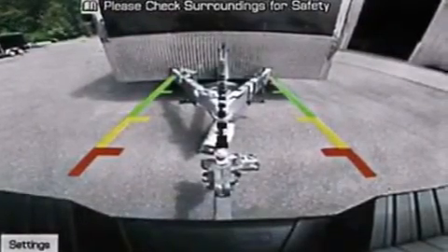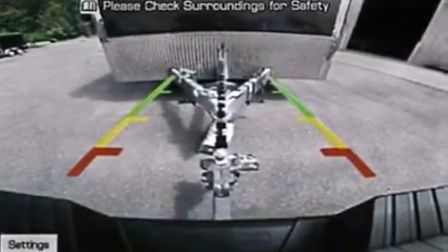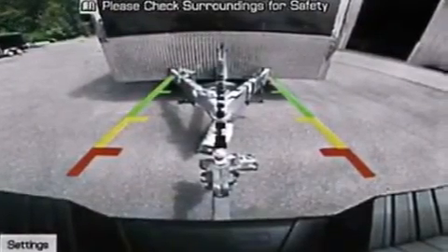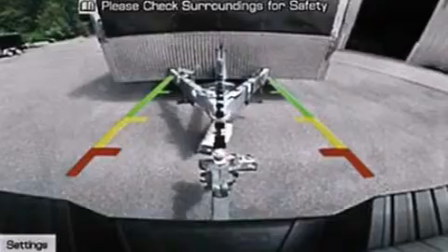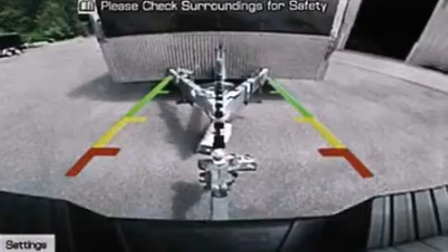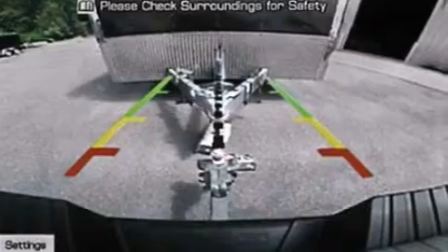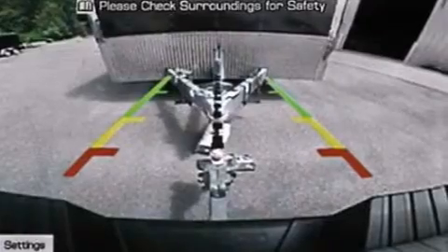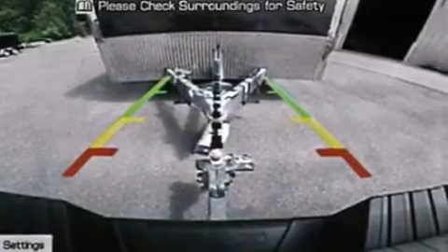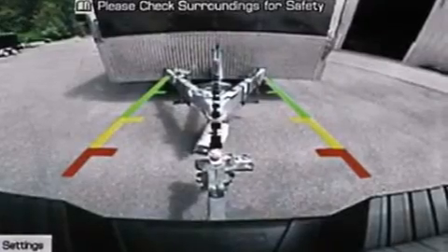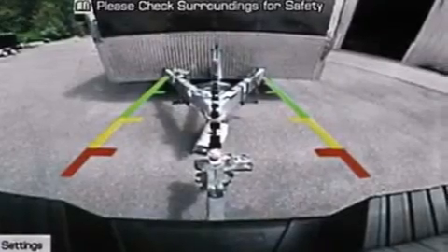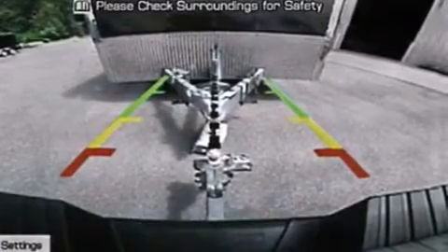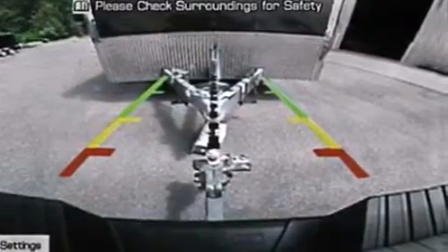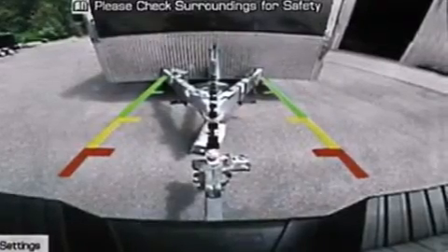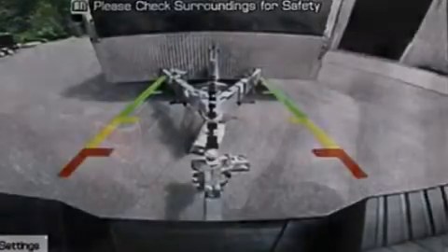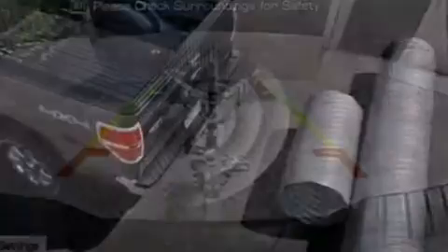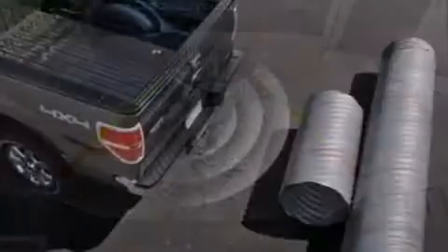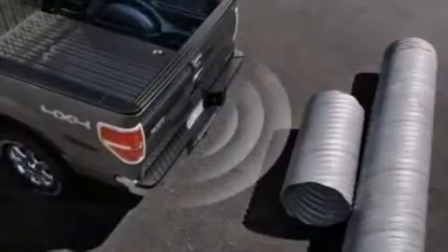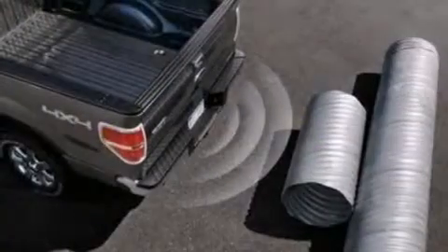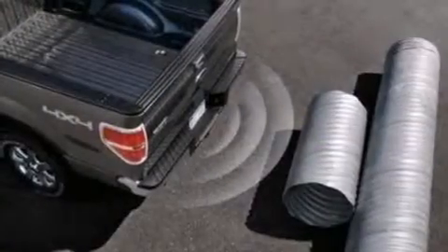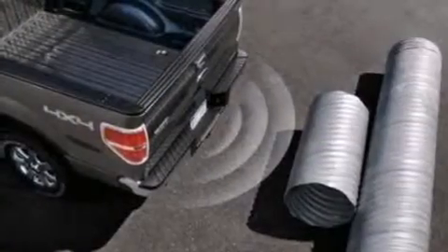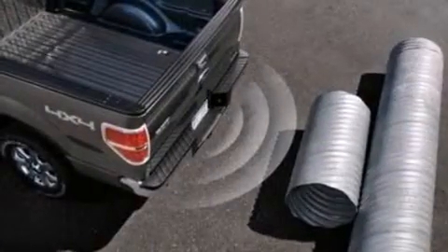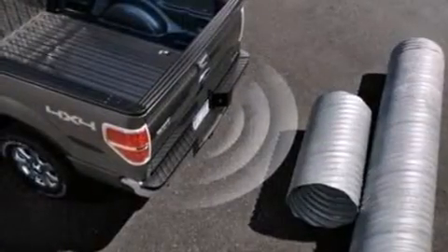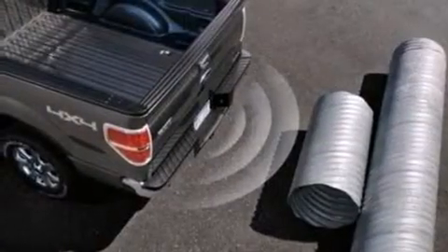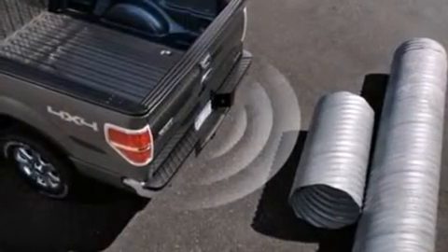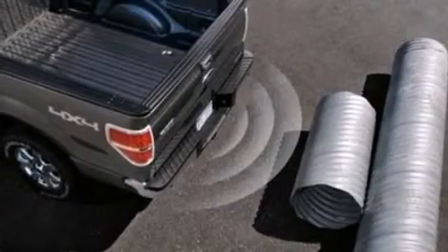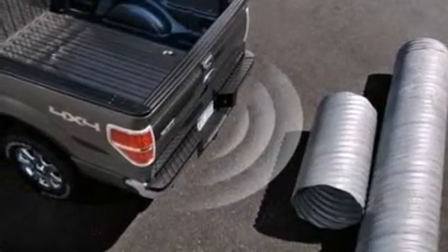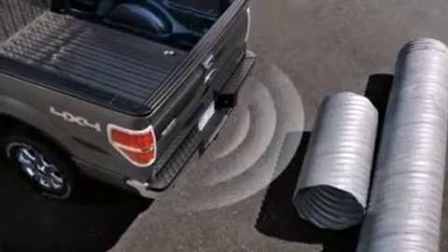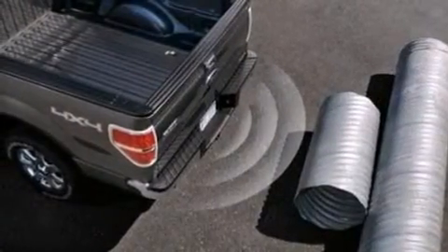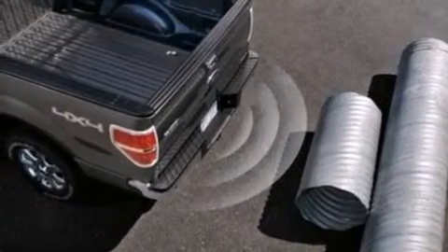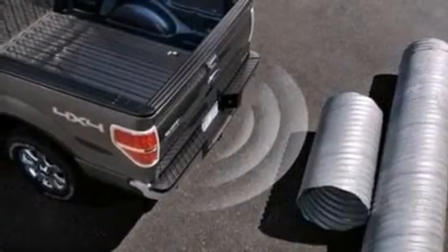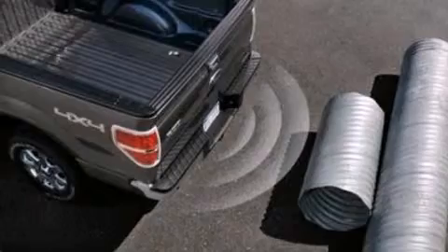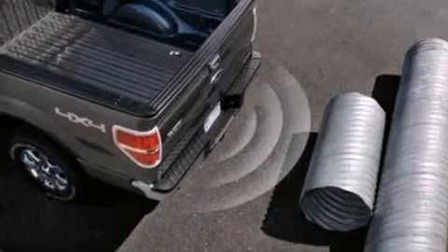Additional features include an engine immobilizer theft deterrent system, four-wheel disc brakes with ABS, and a keyless entry system.